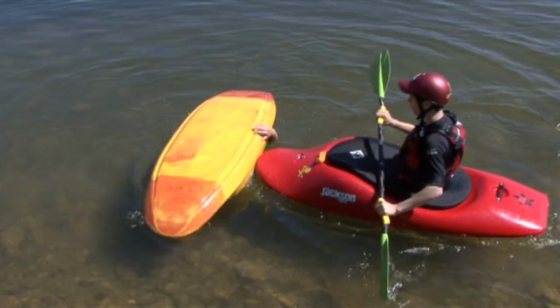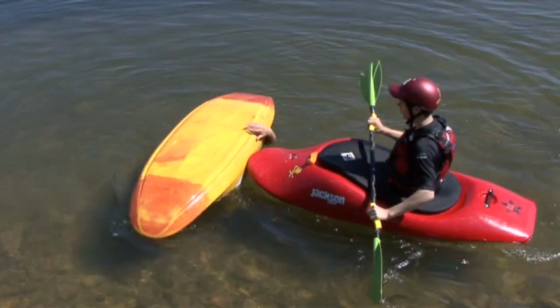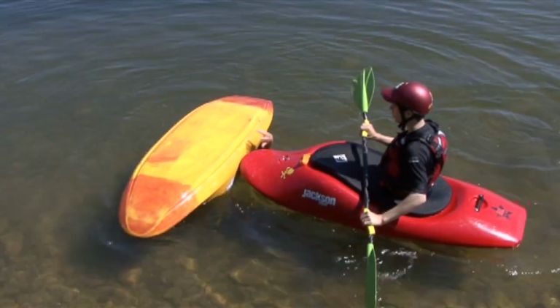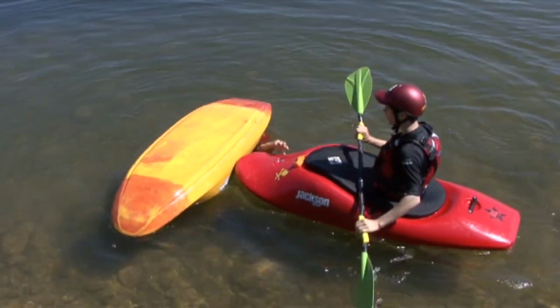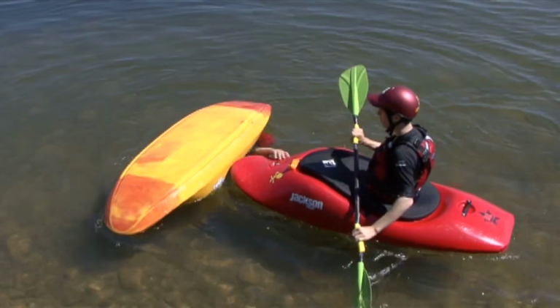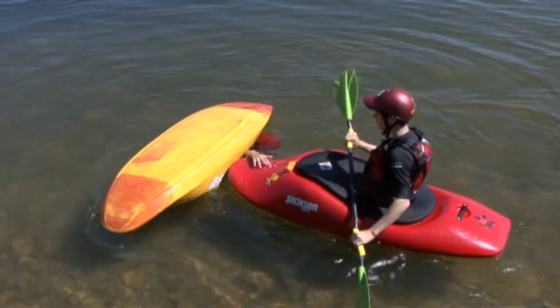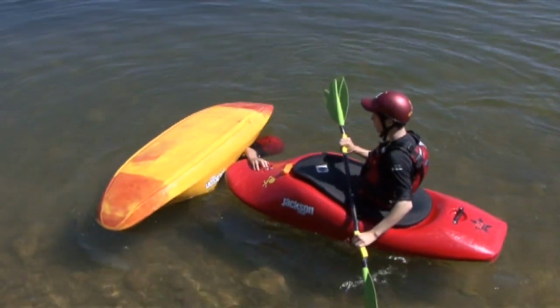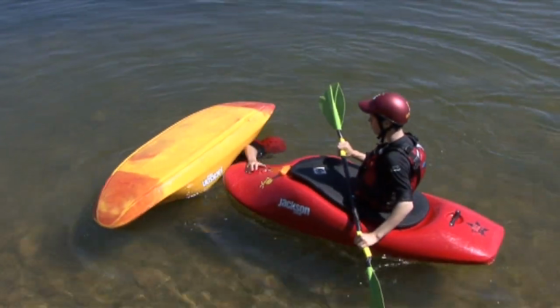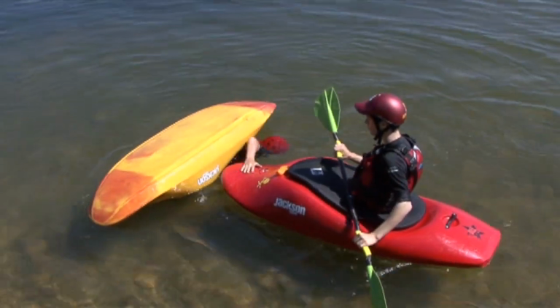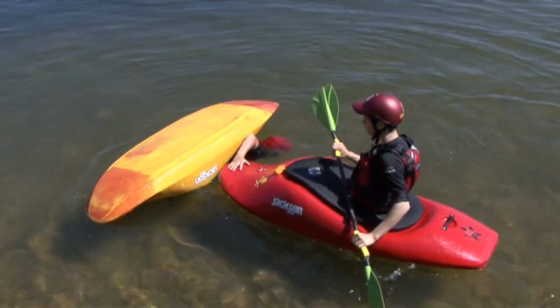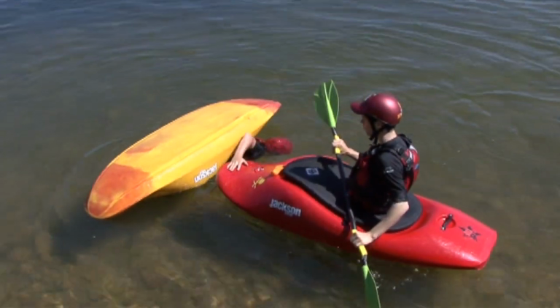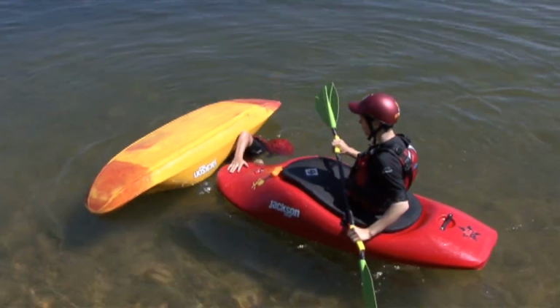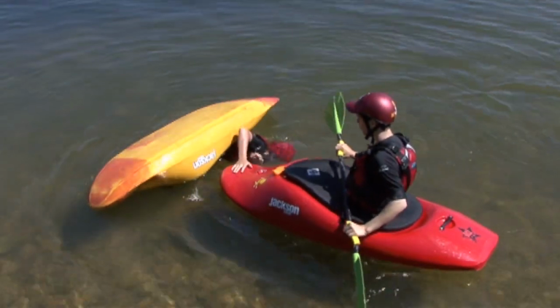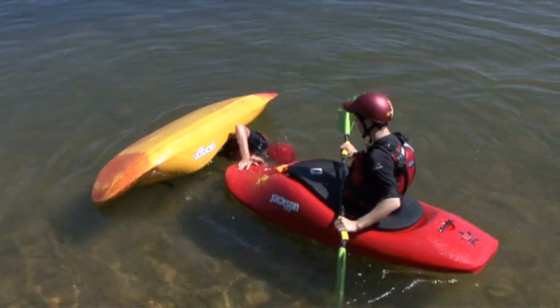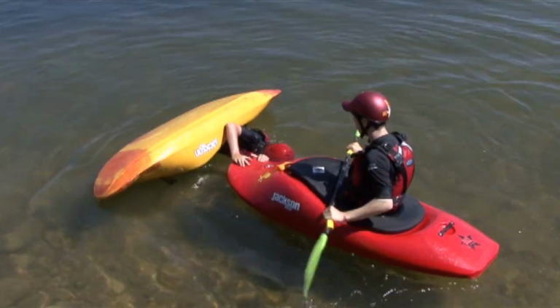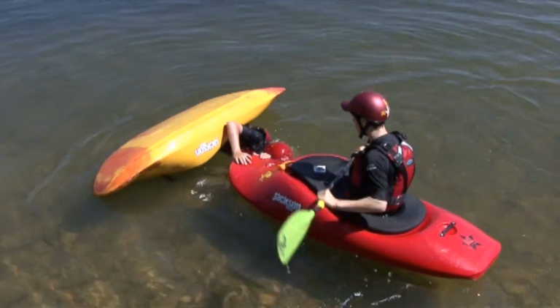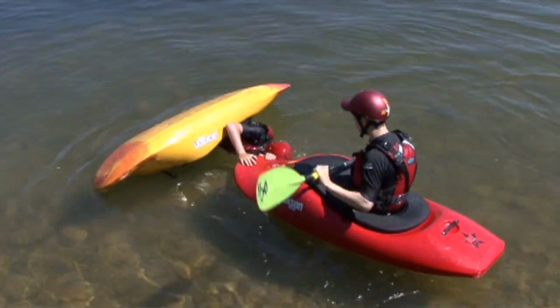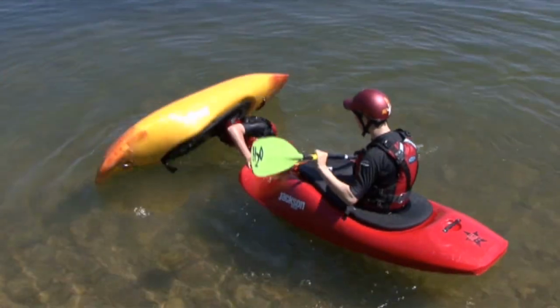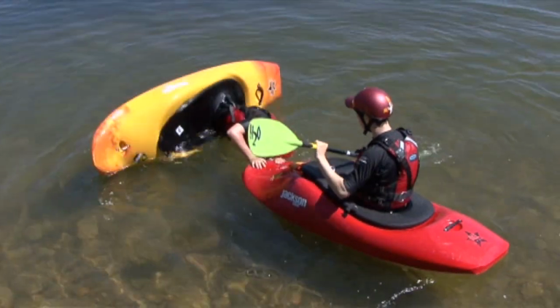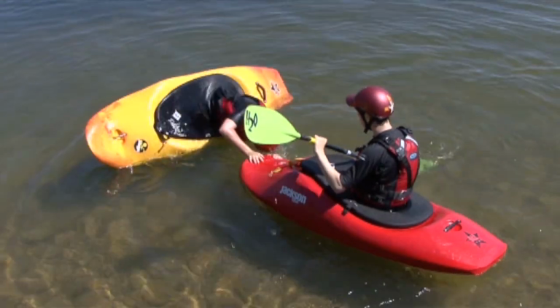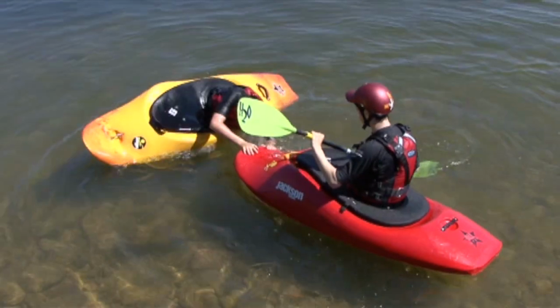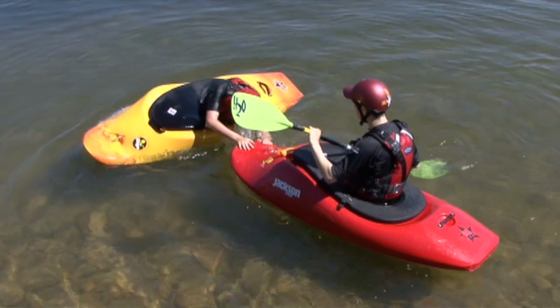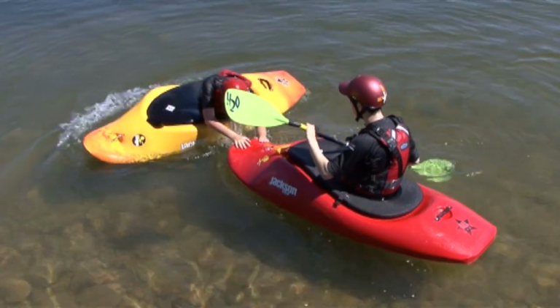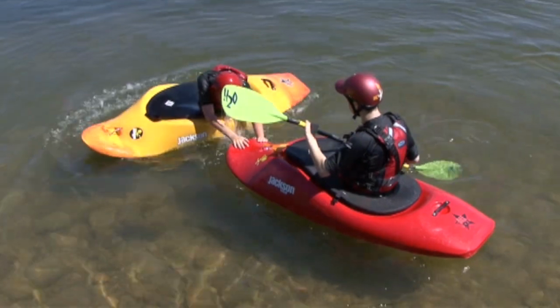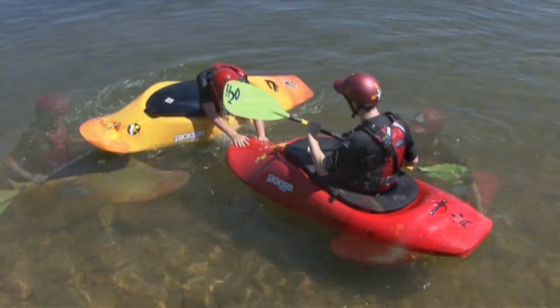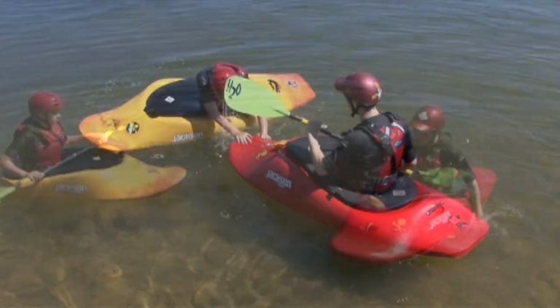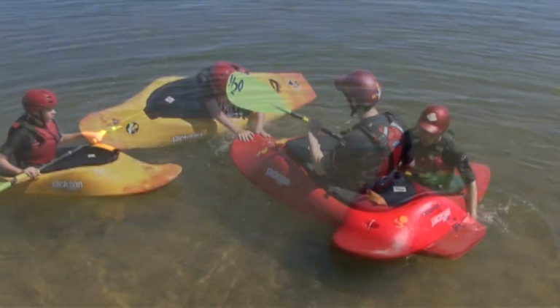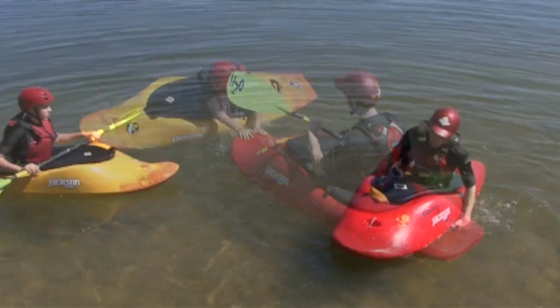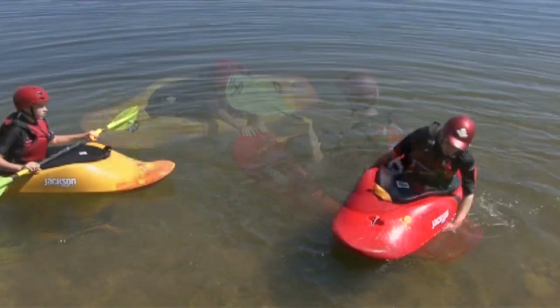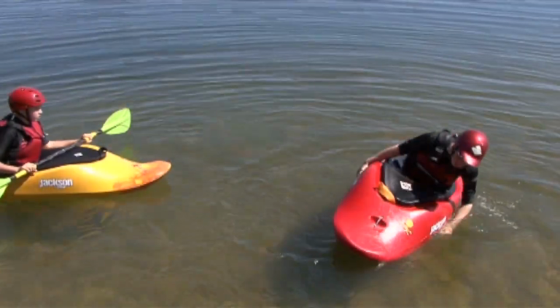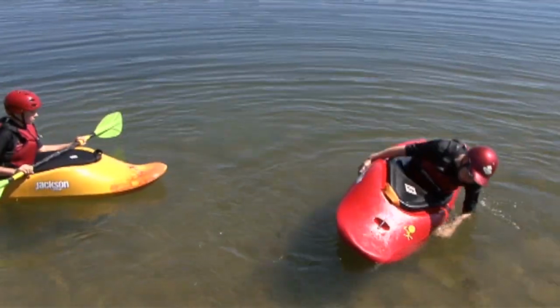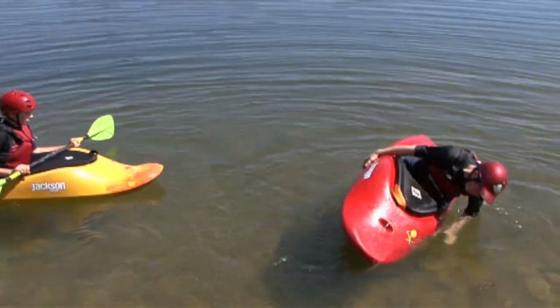Remember to relax. If you have any problems, all you have to do is pull on your ripcord and swim.